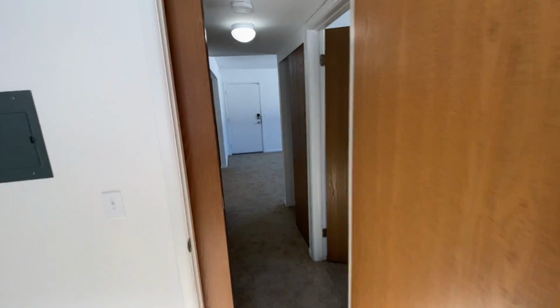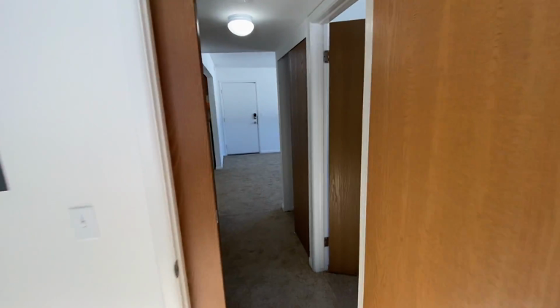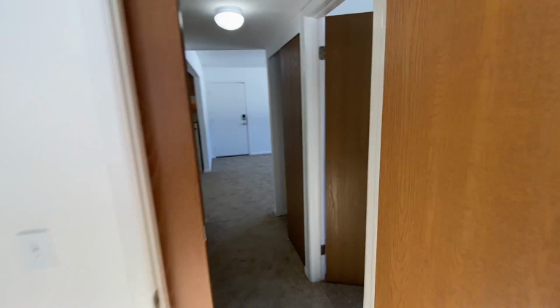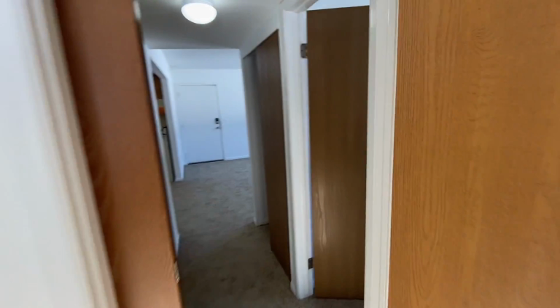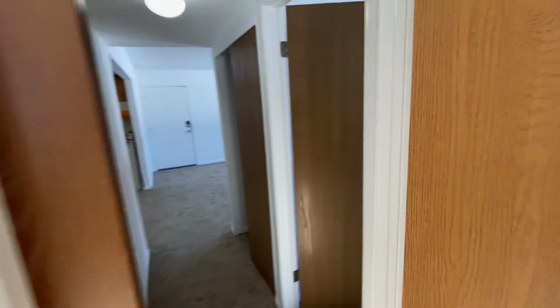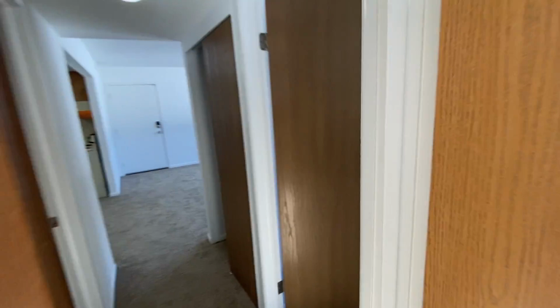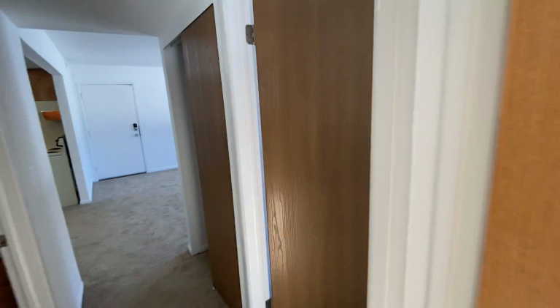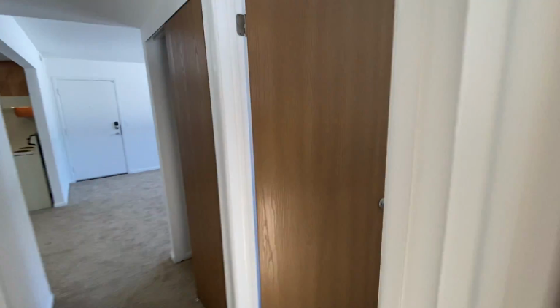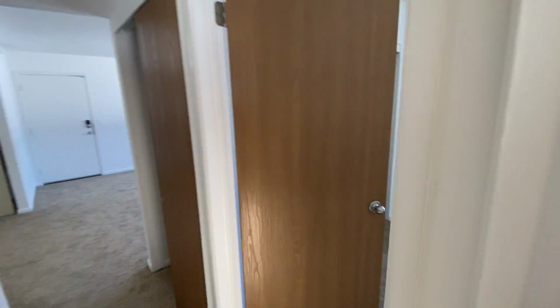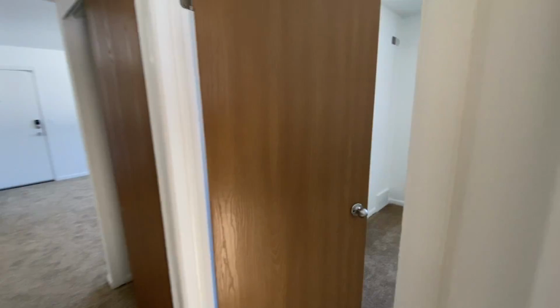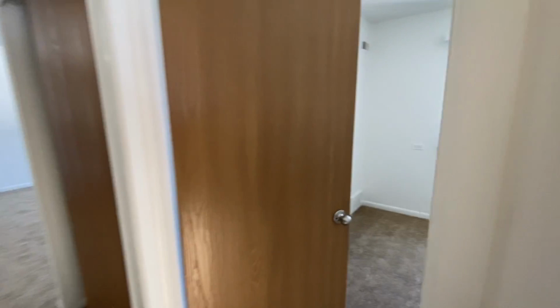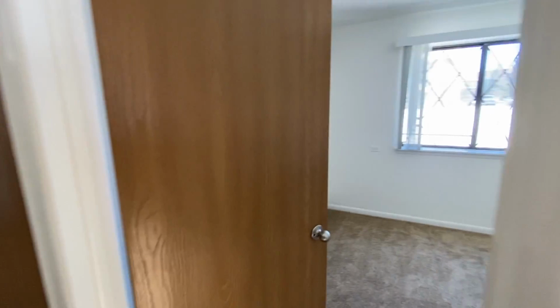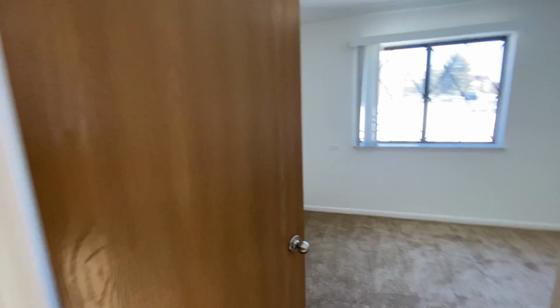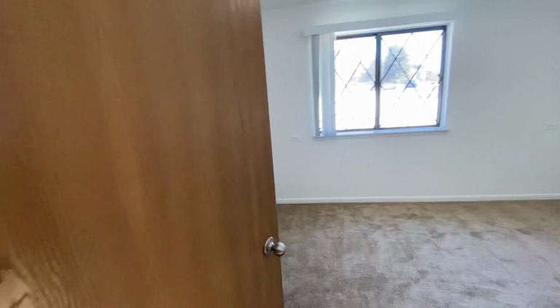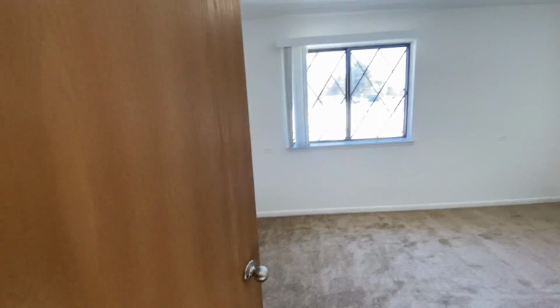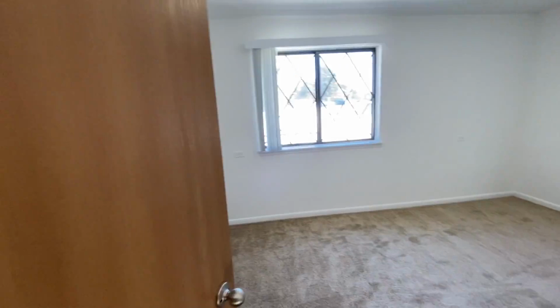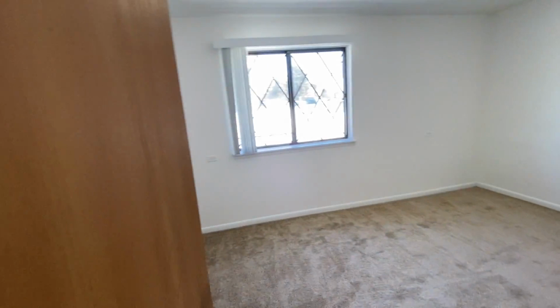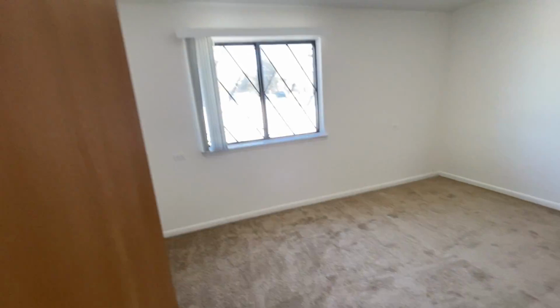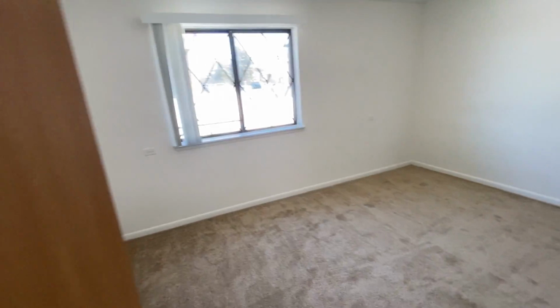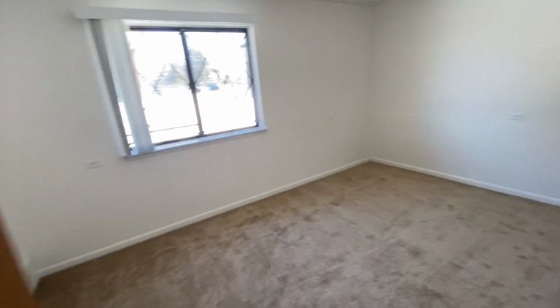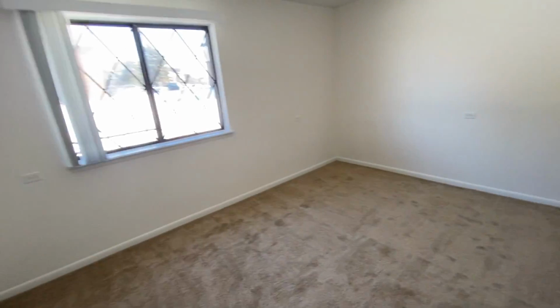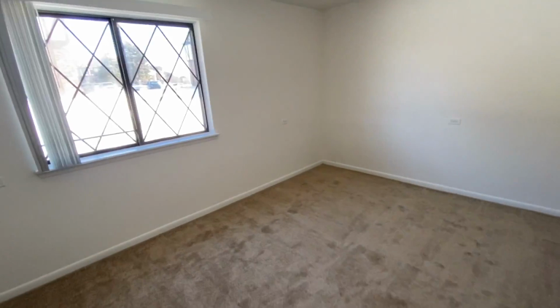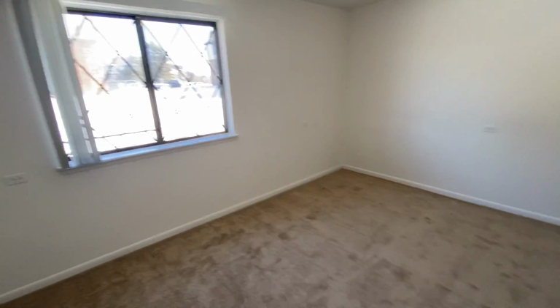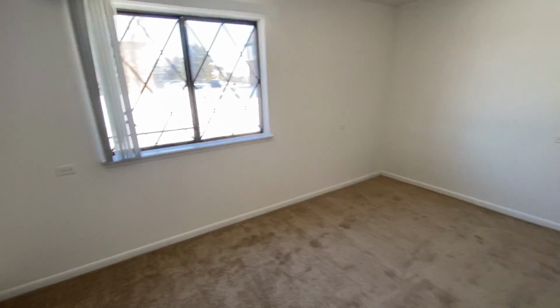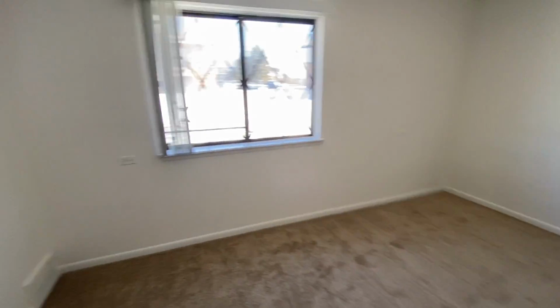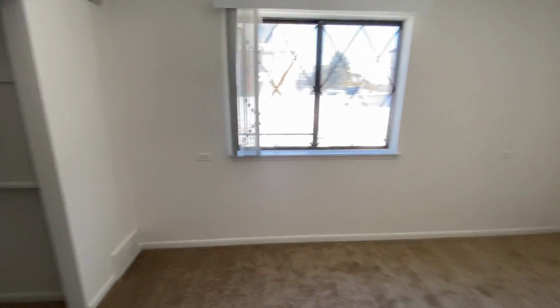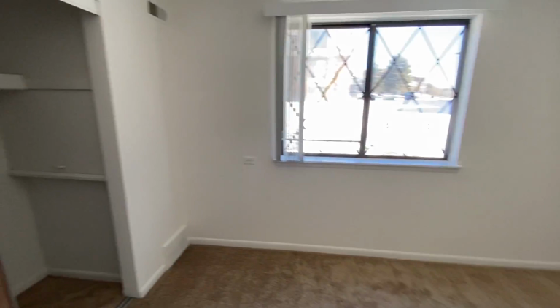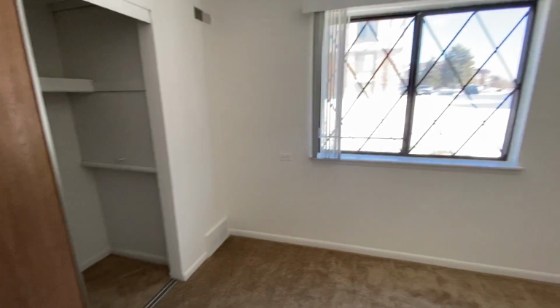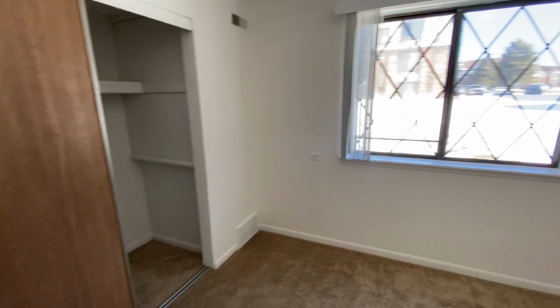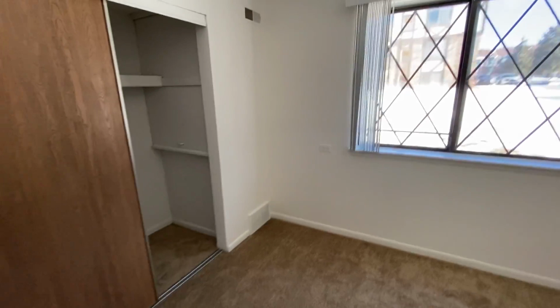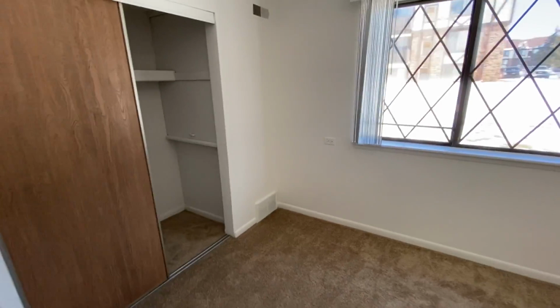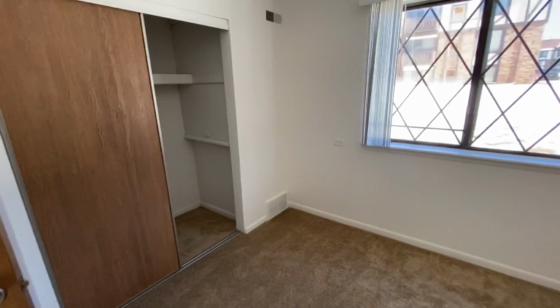Let's head into the second bedroom here. Here is the second bedroom.